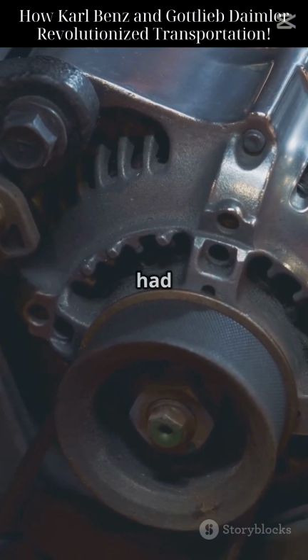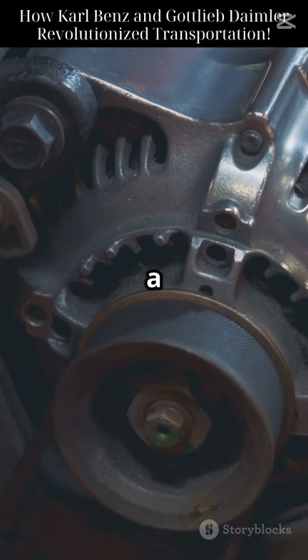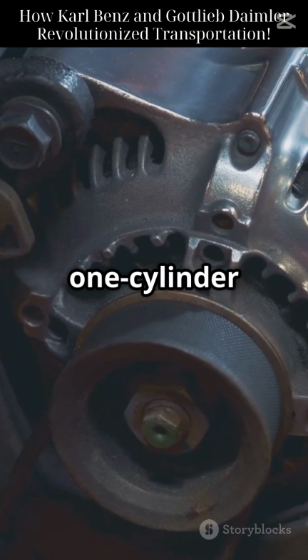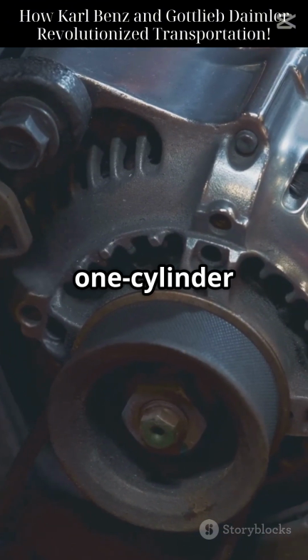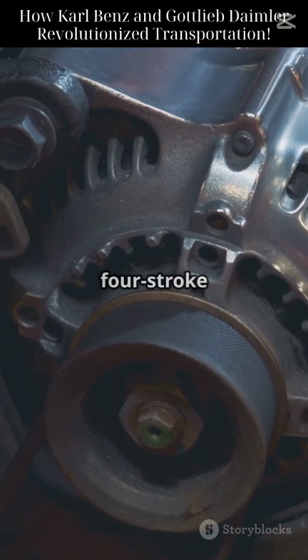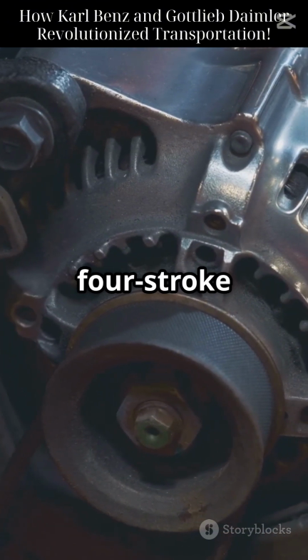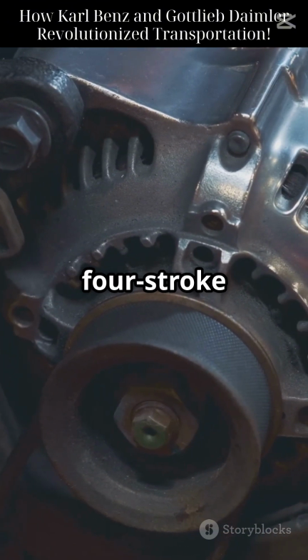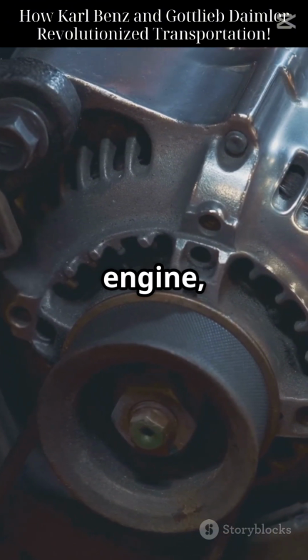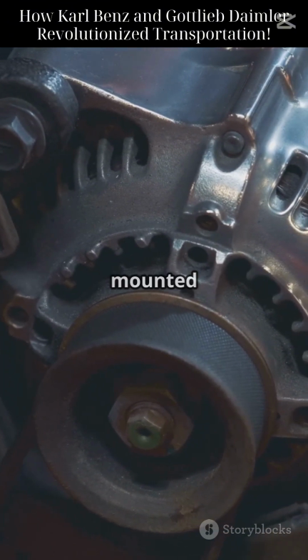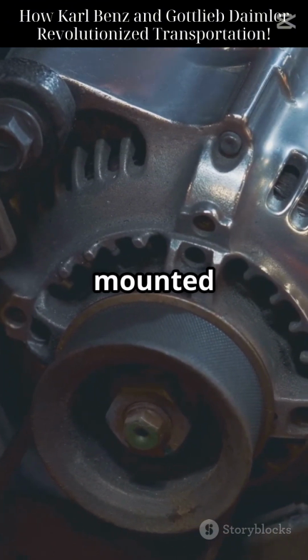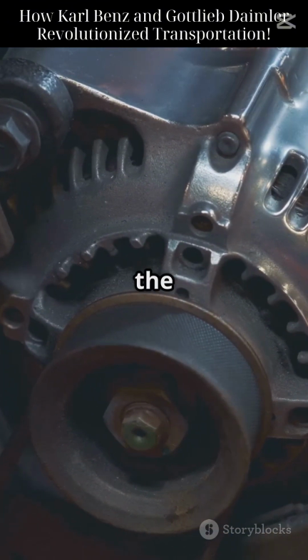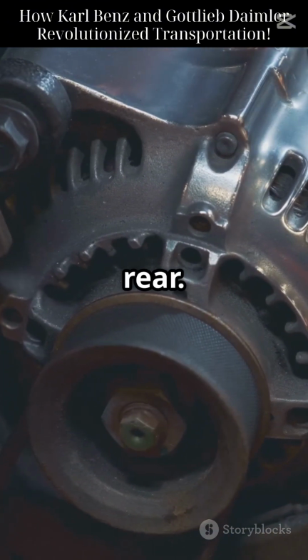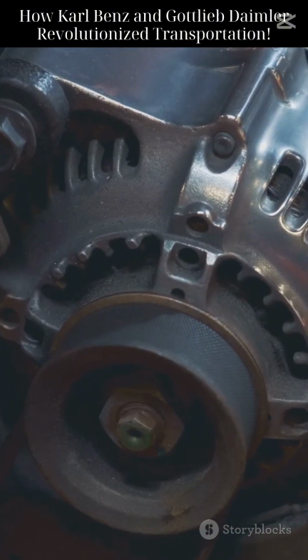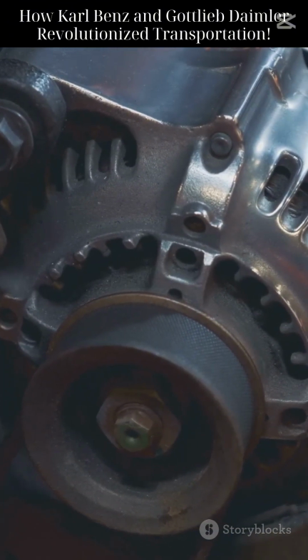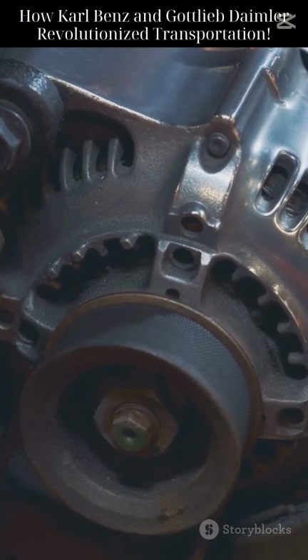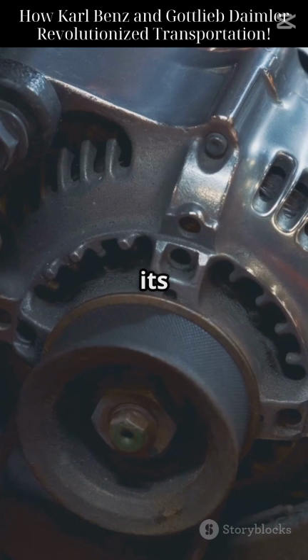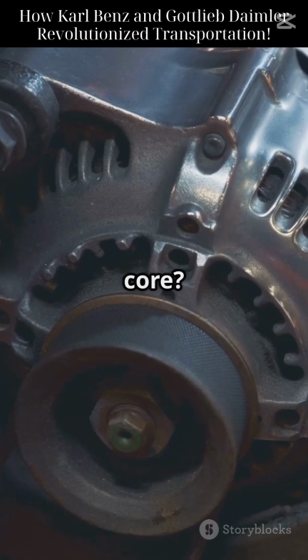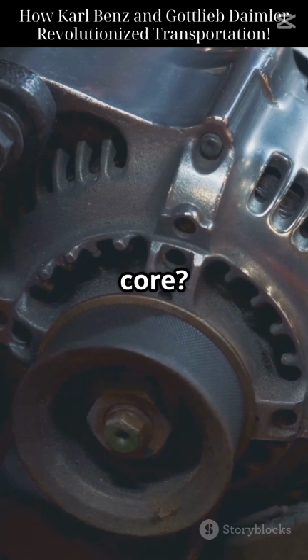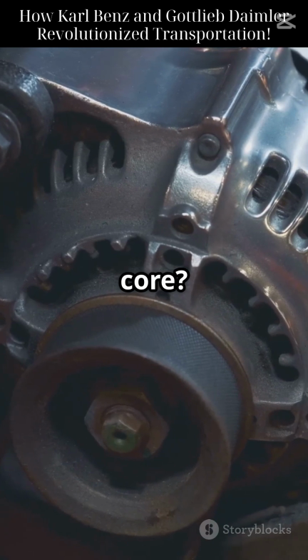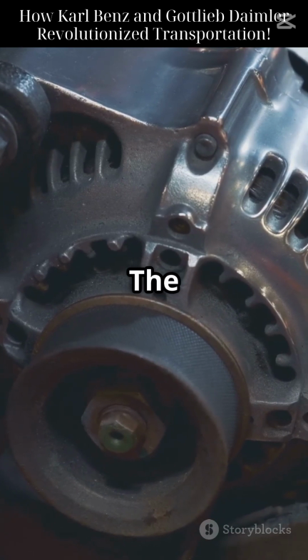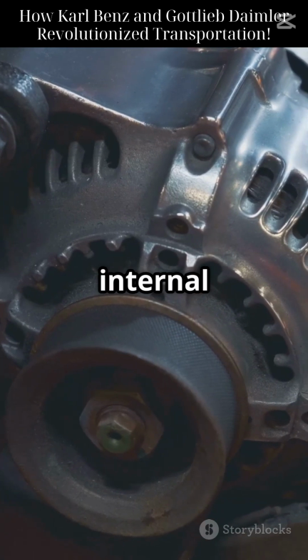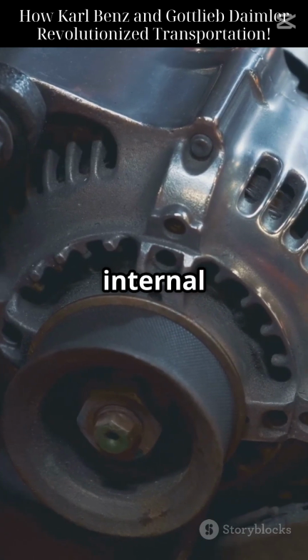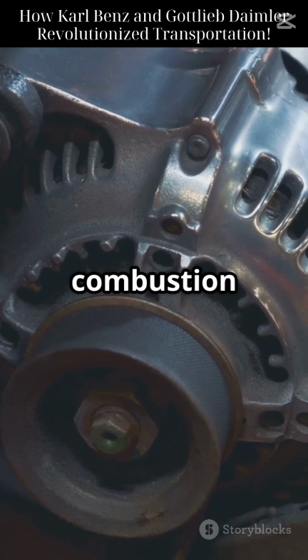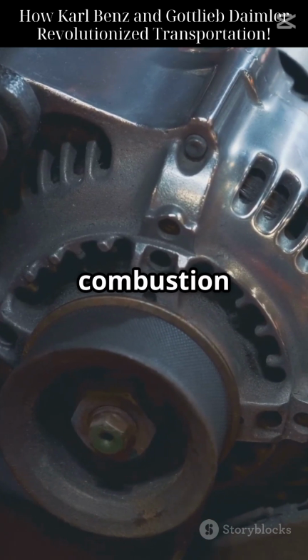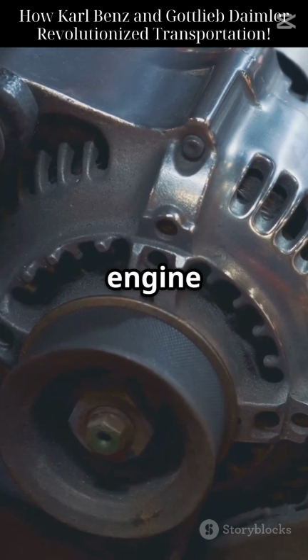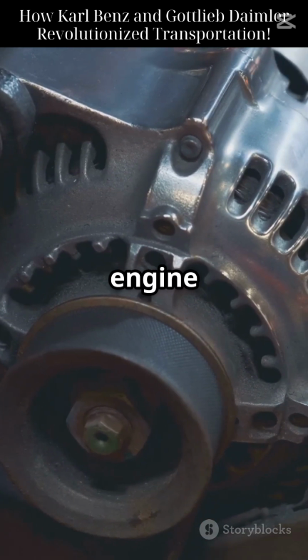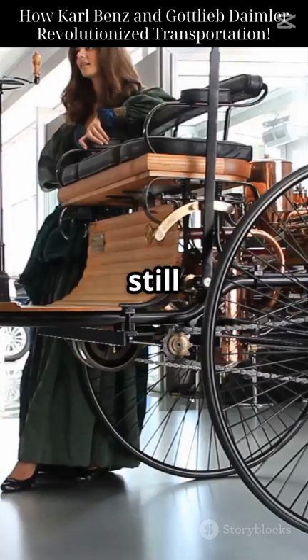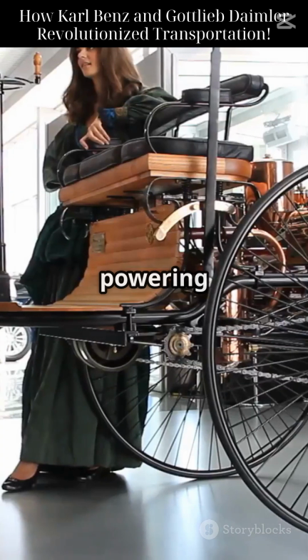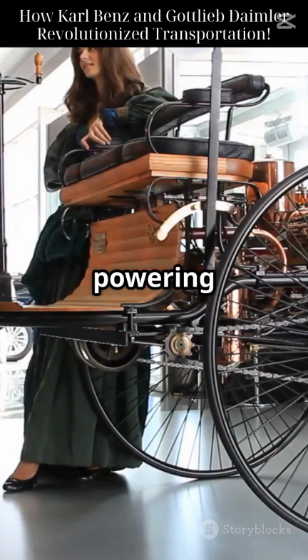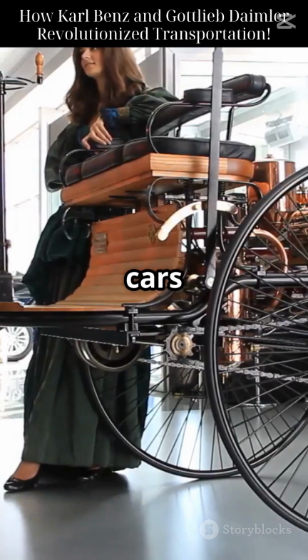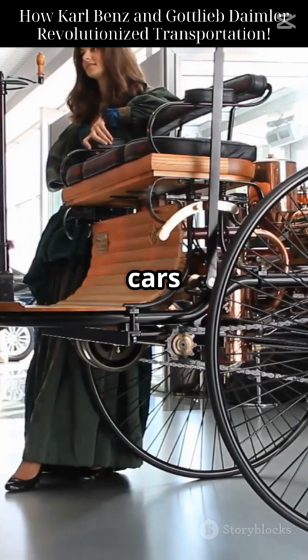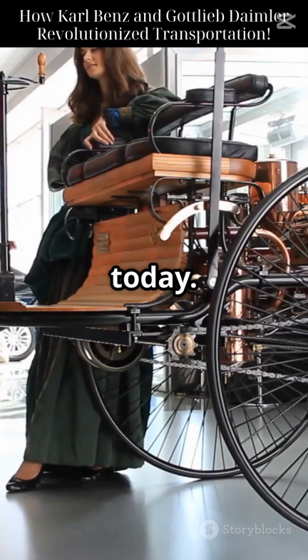It had a one-cylinder four-stroke engine mounted at the rear. At its core, the internal combustion engine — still powering cars today.